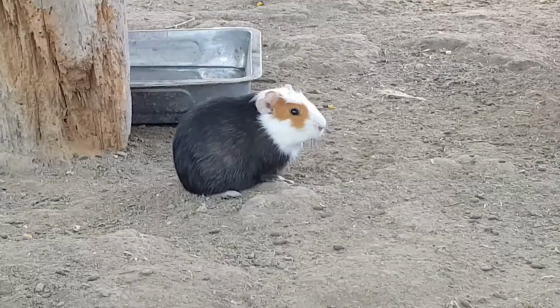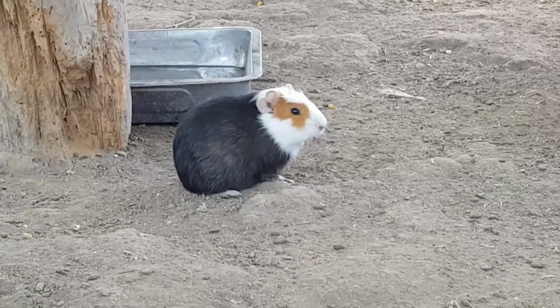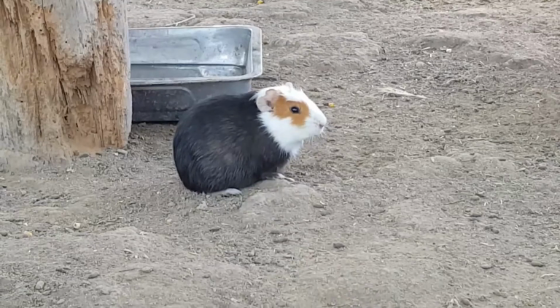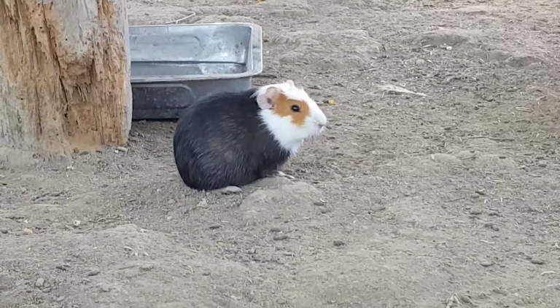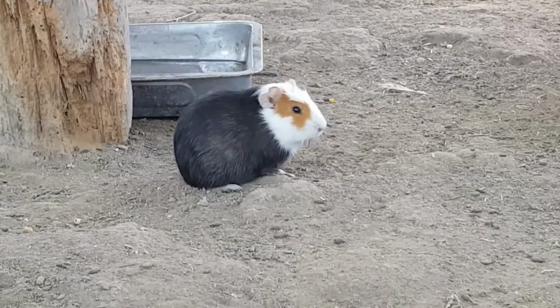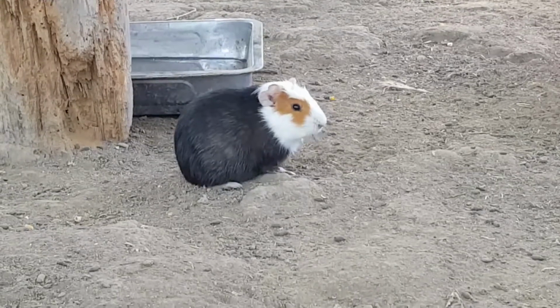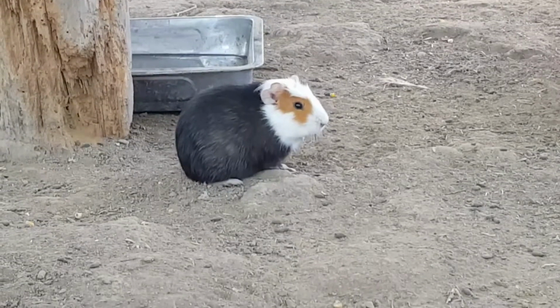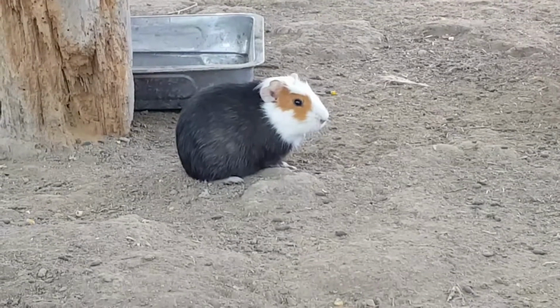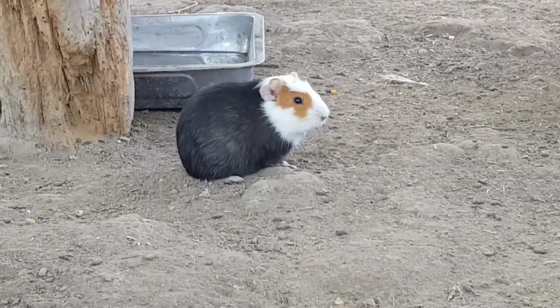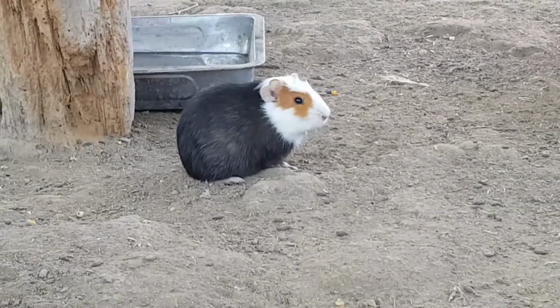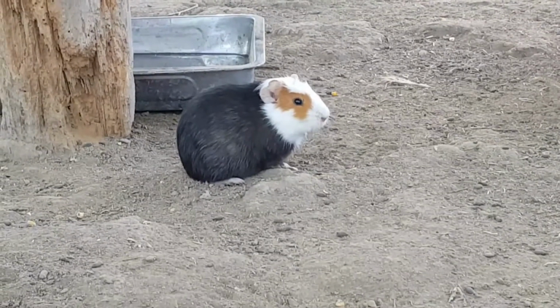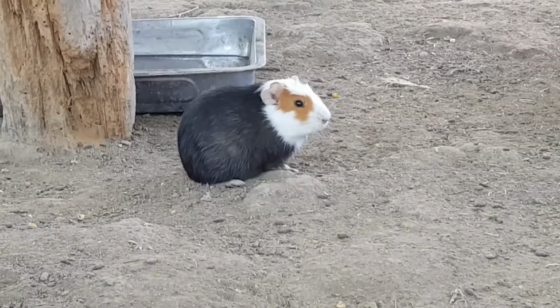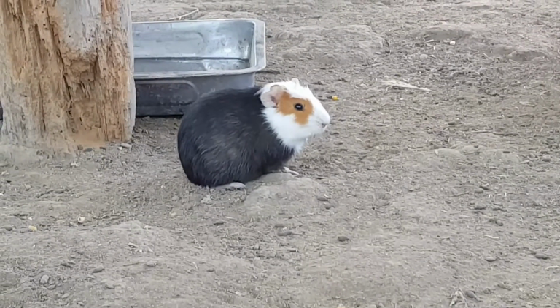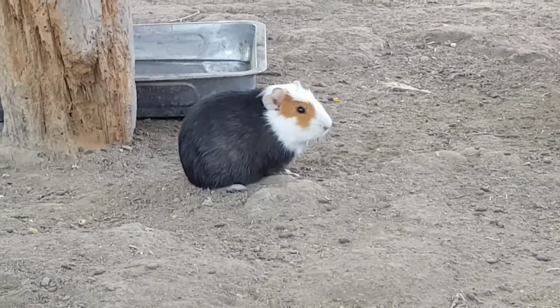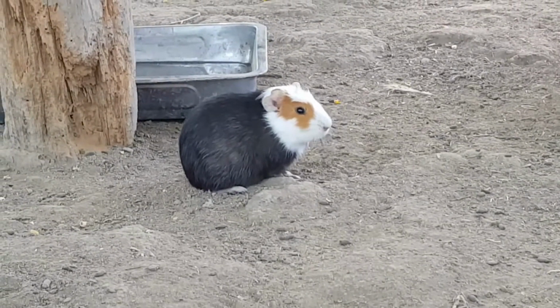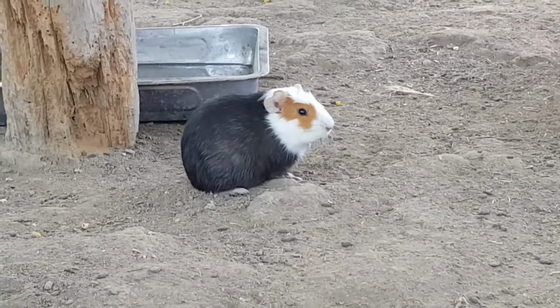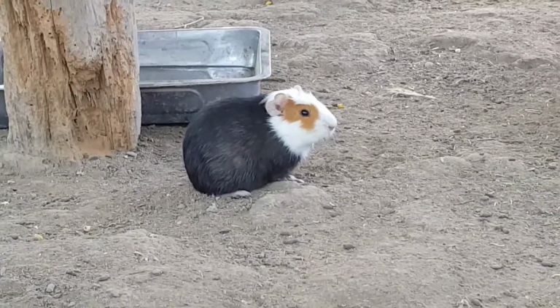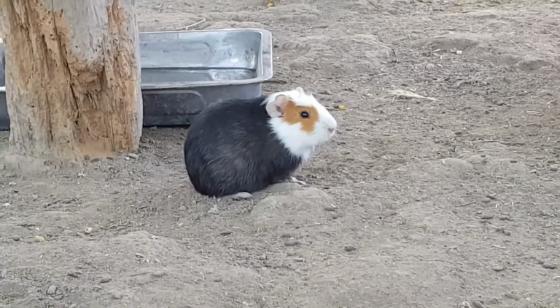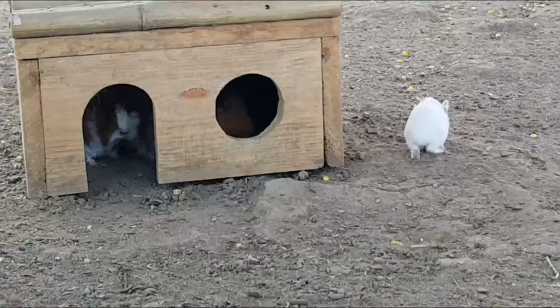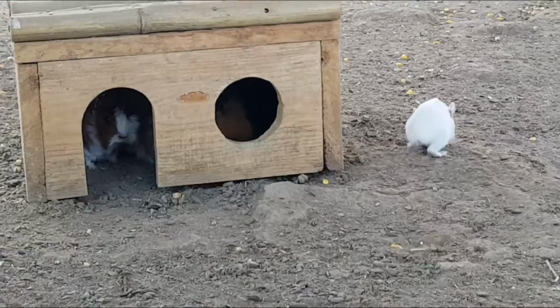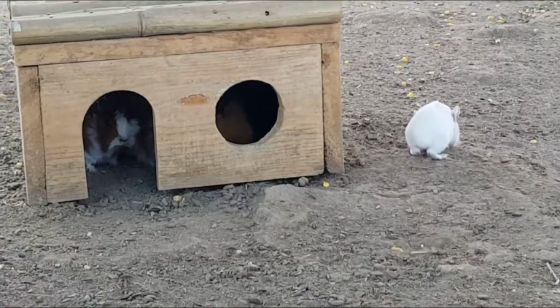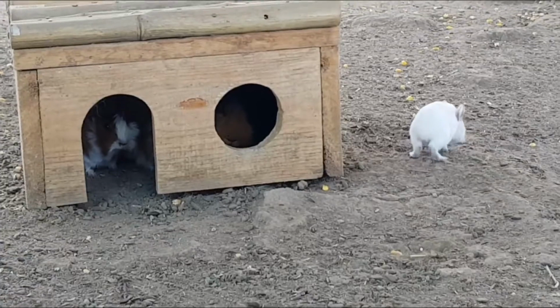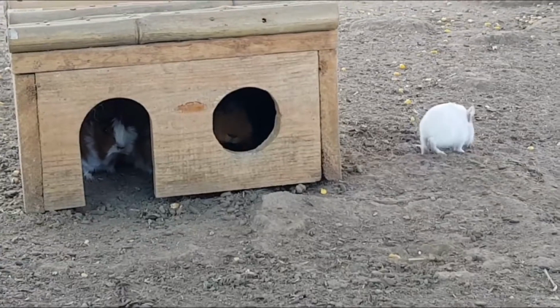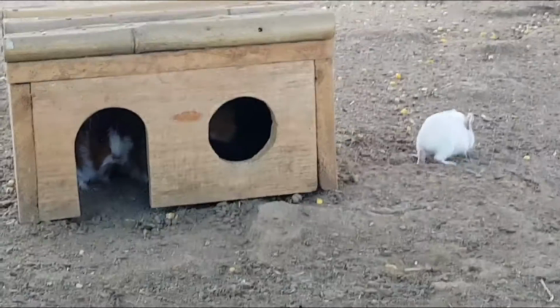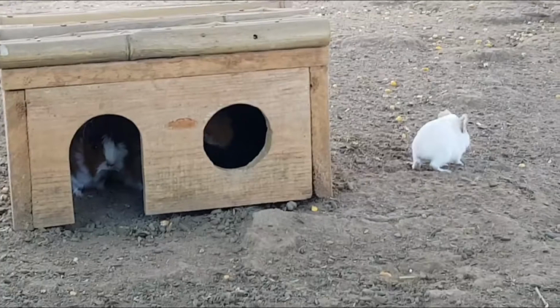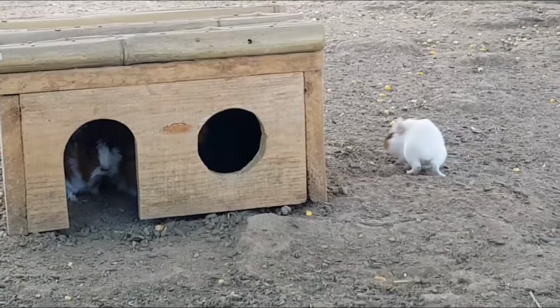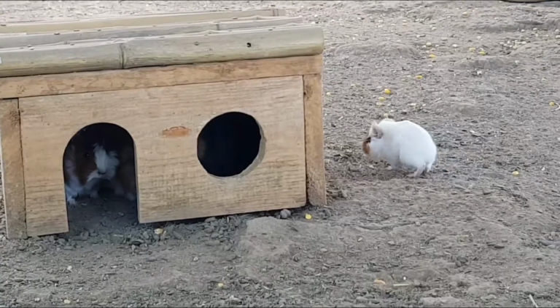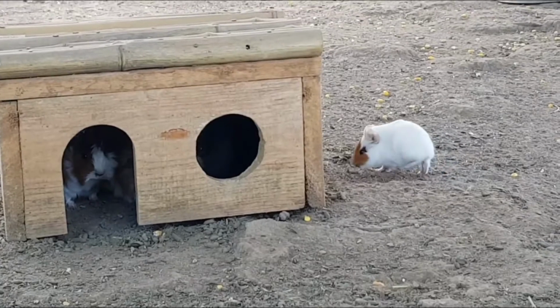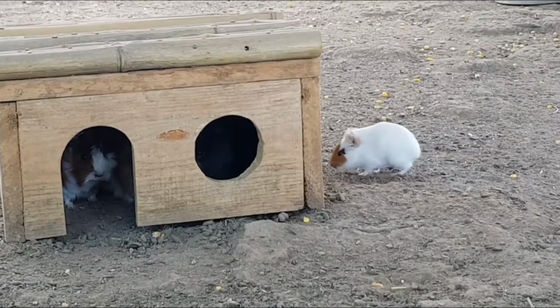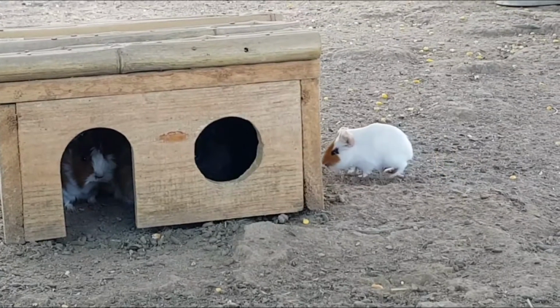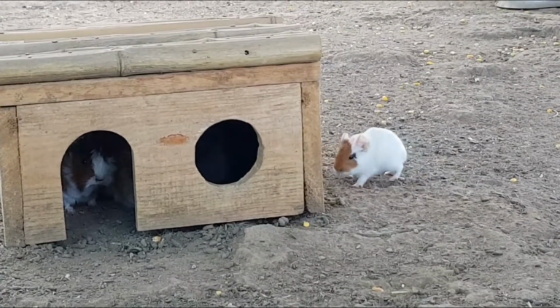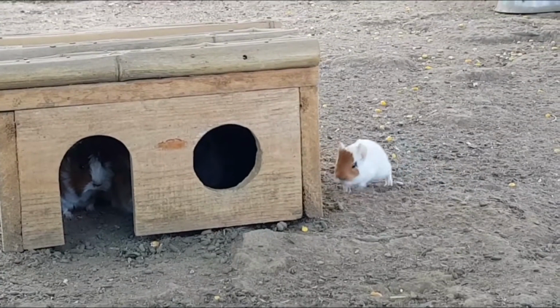The life expectancy of a guinea pig is between 4 and 8 years. In 2006, the Guinness Book of Records recorded a guinea pig that lived for 14 years and 10 months.